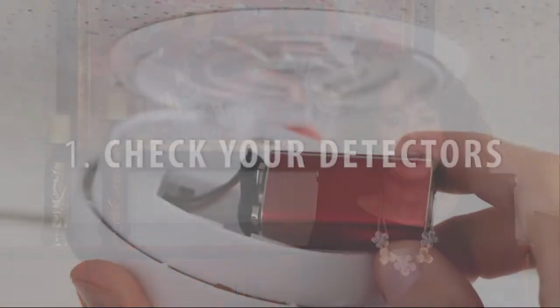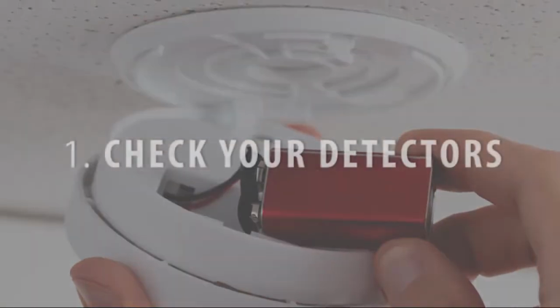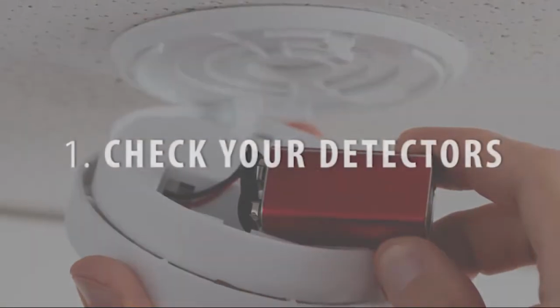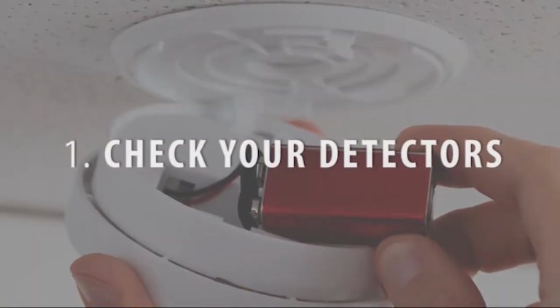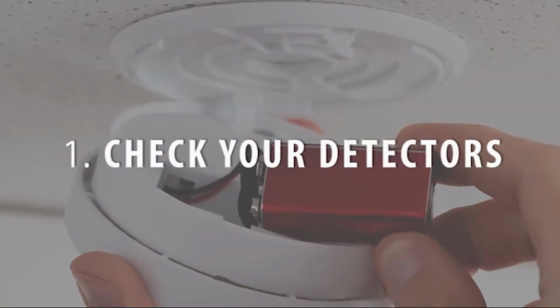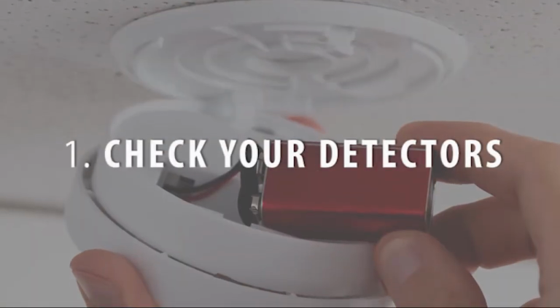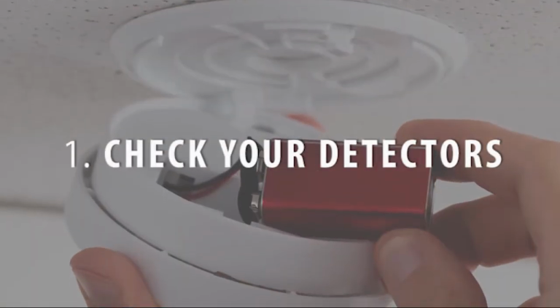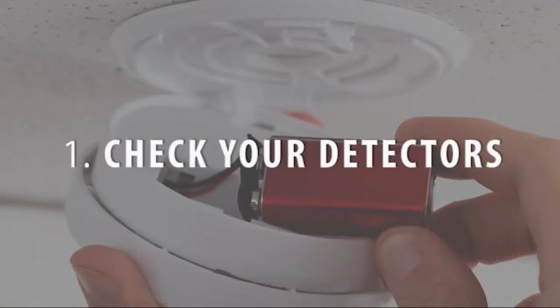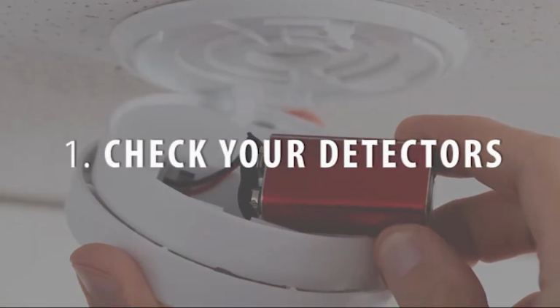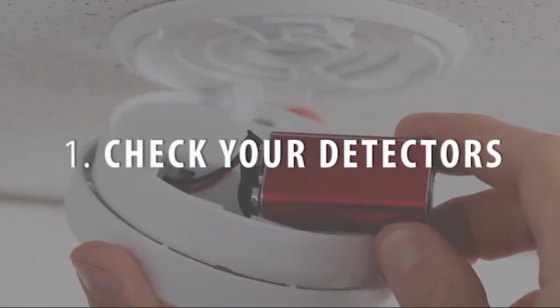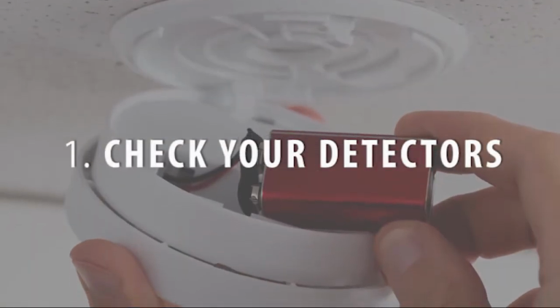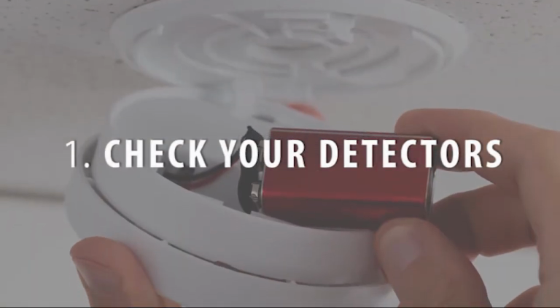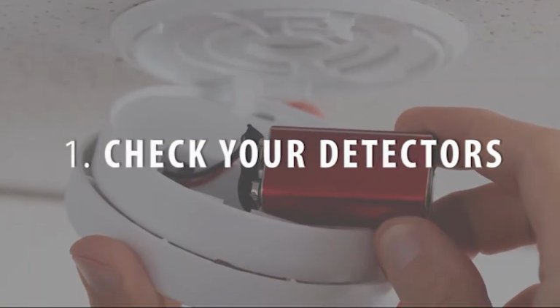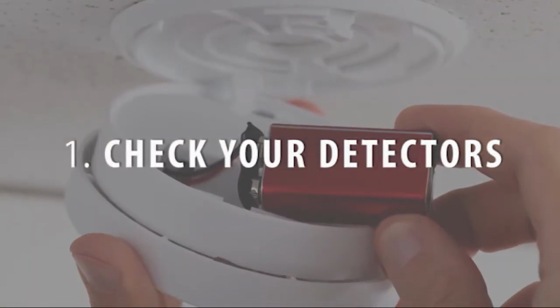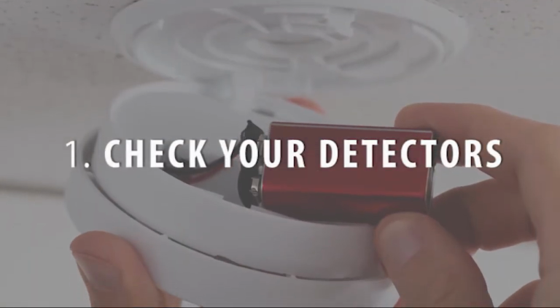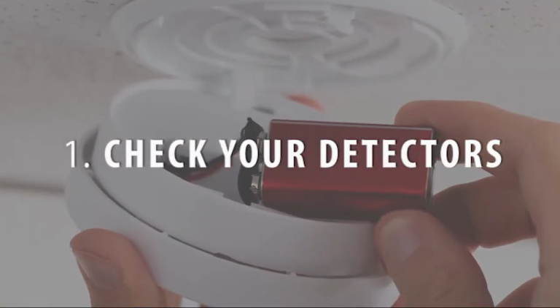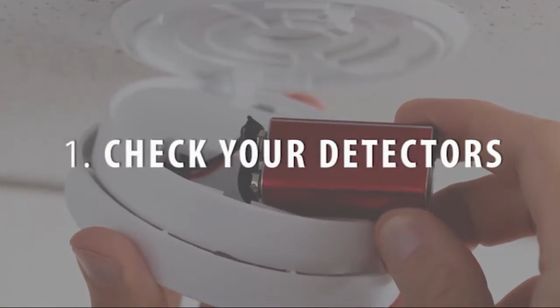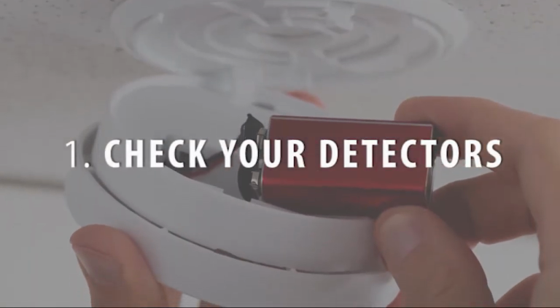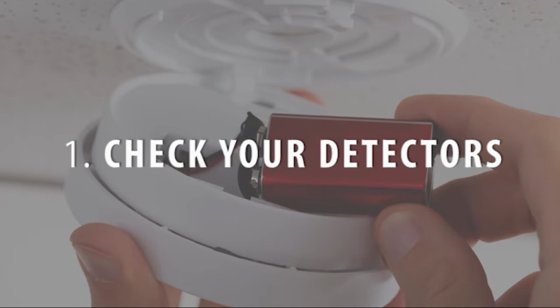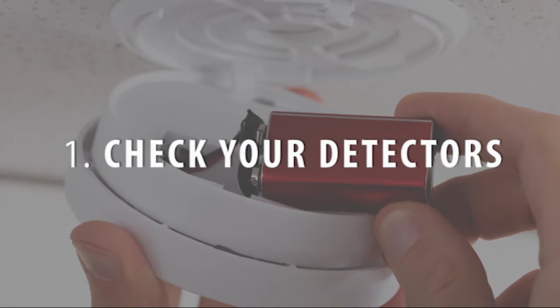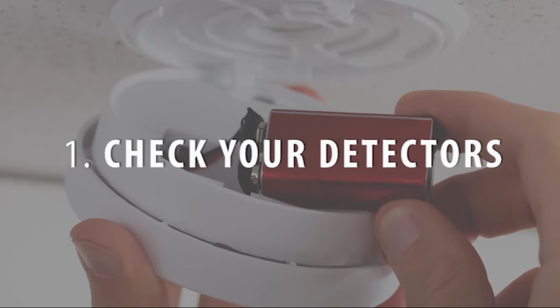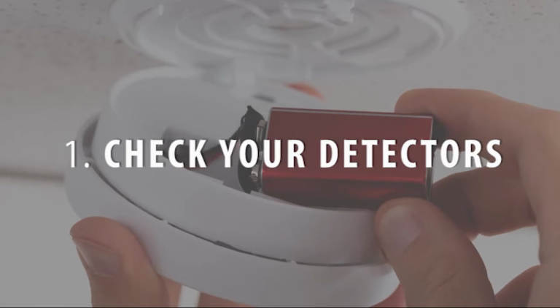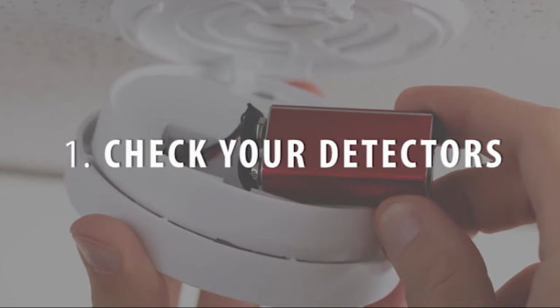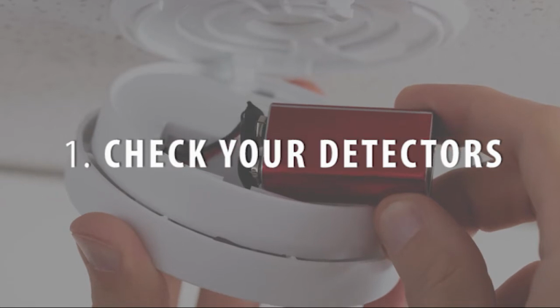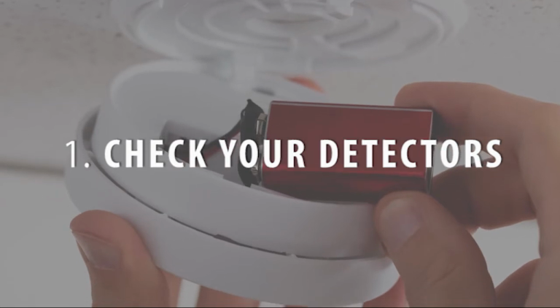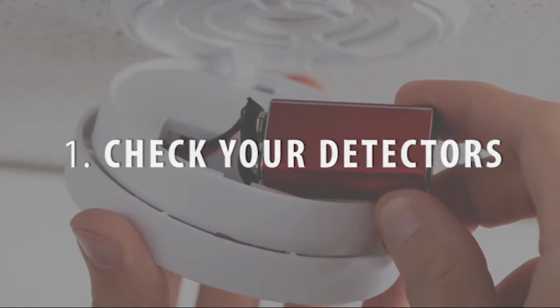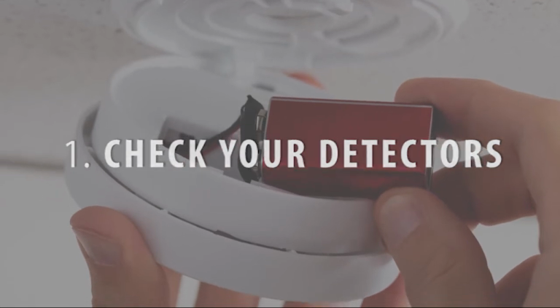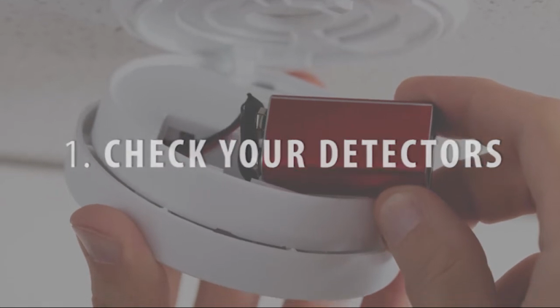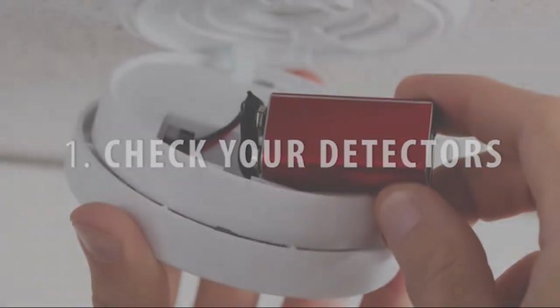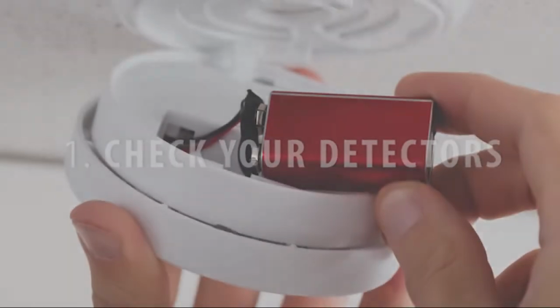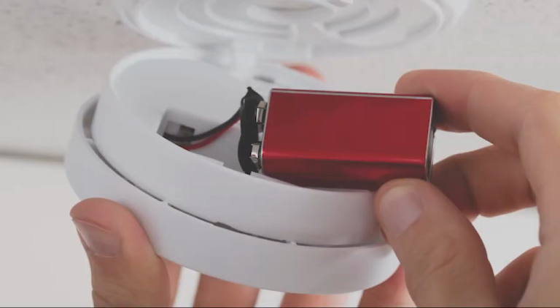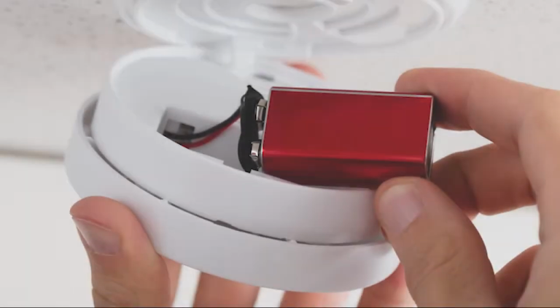Check your home's smoke and carbon monoxide detectors to make sure they're working properly.